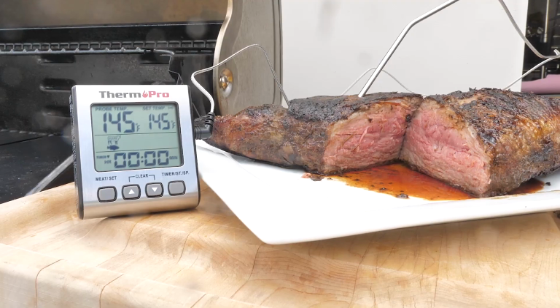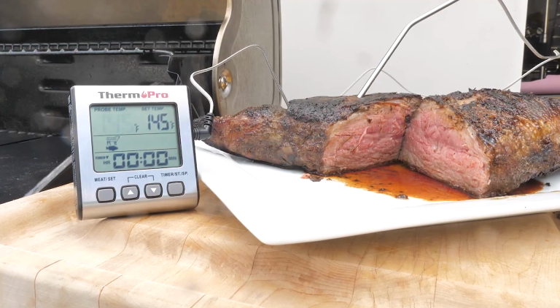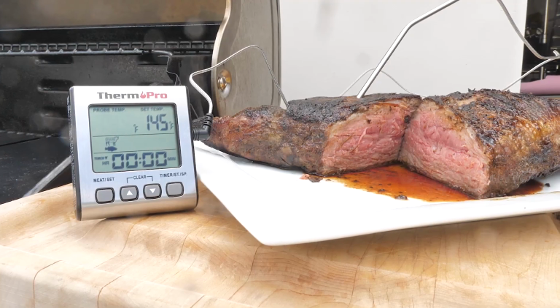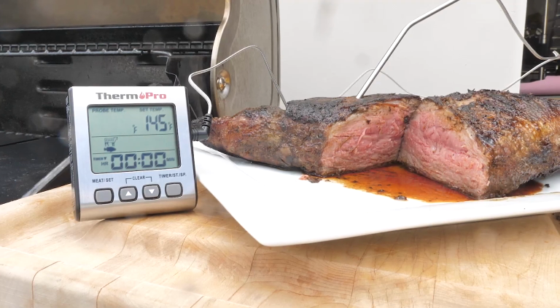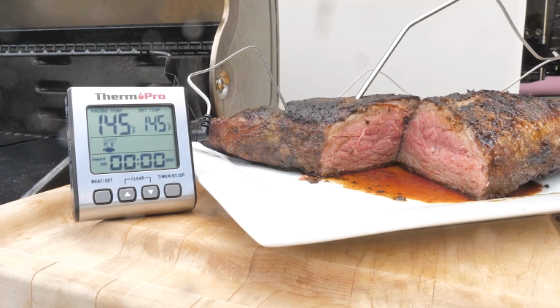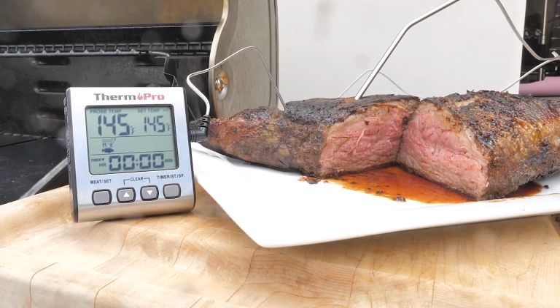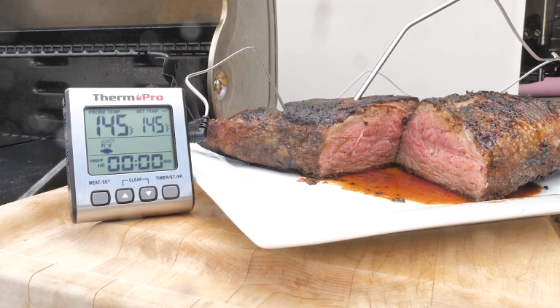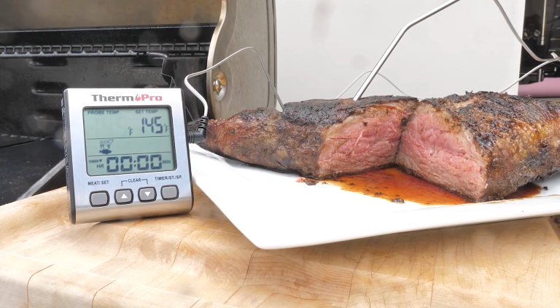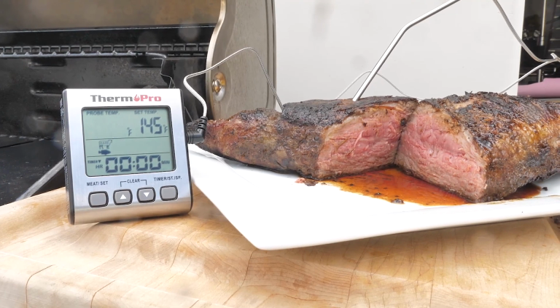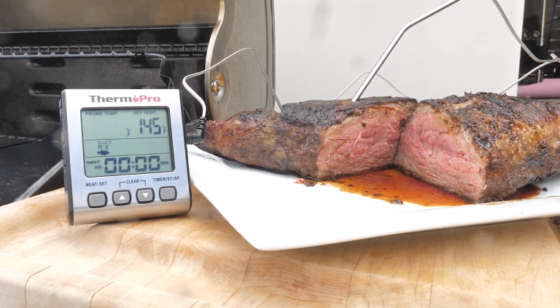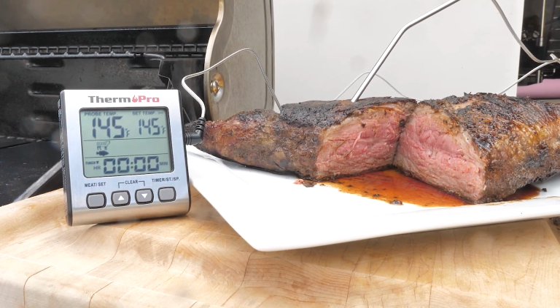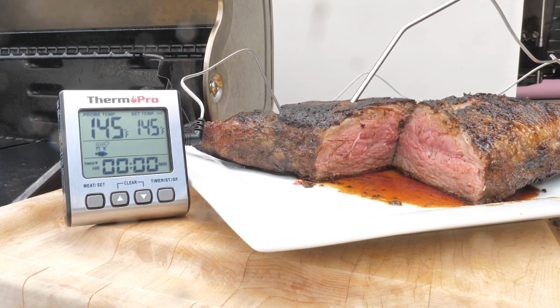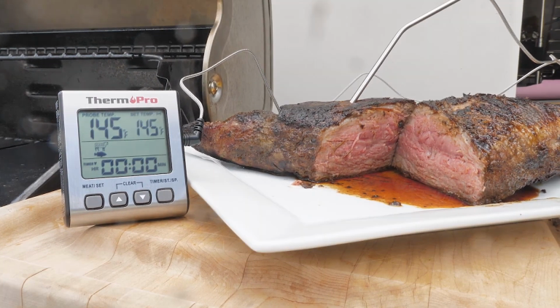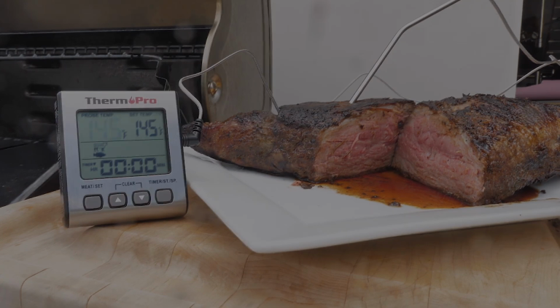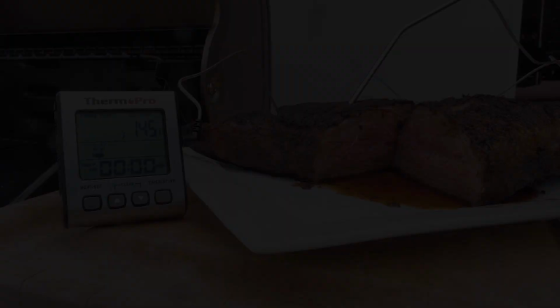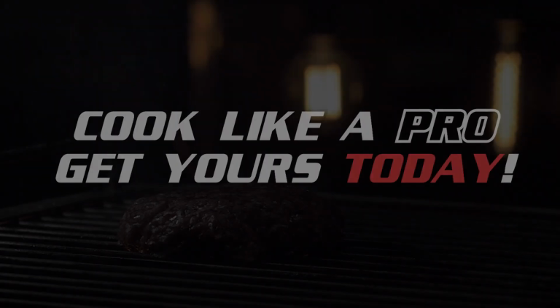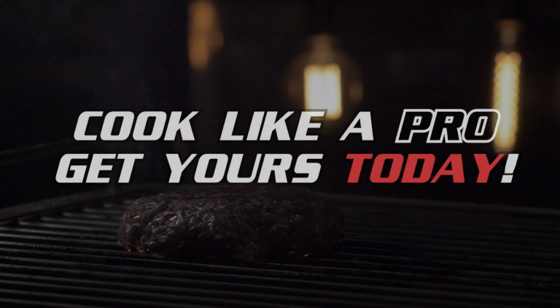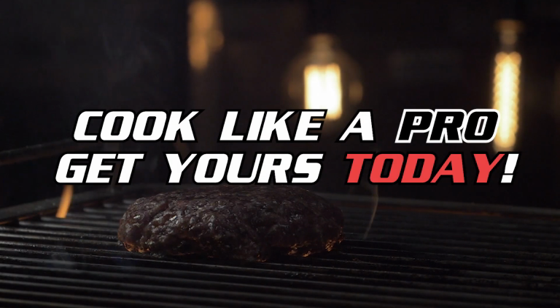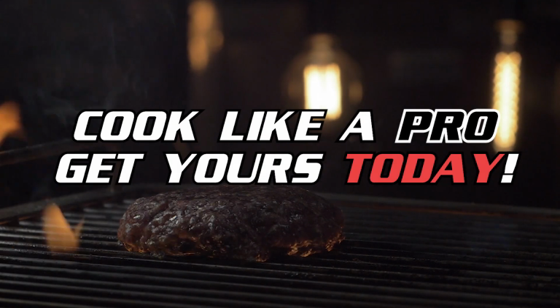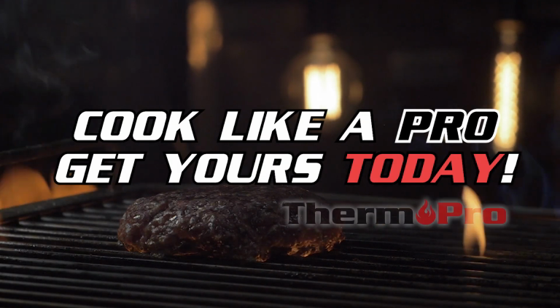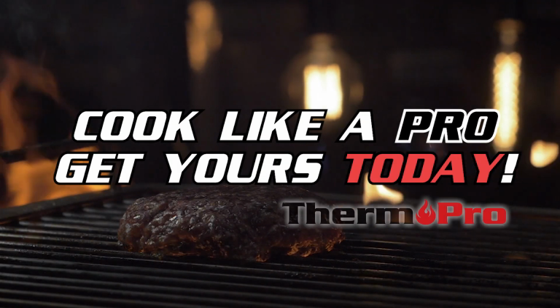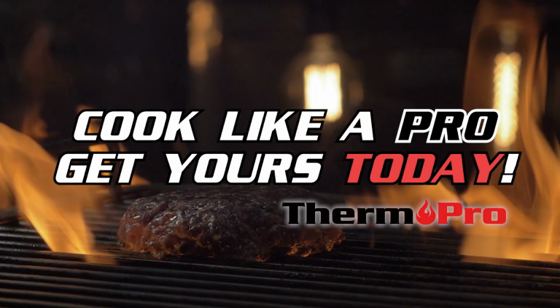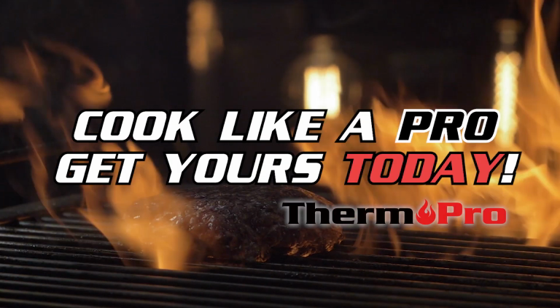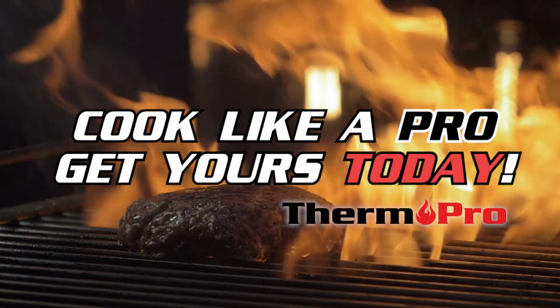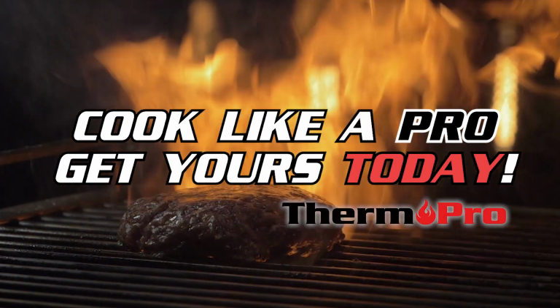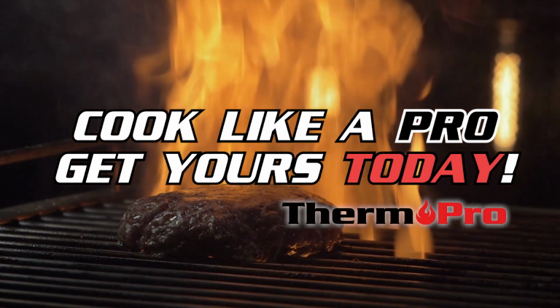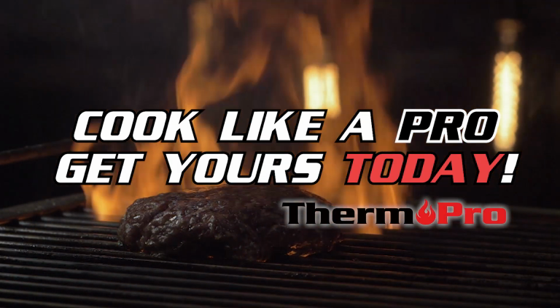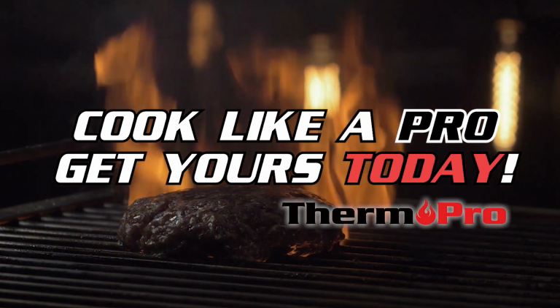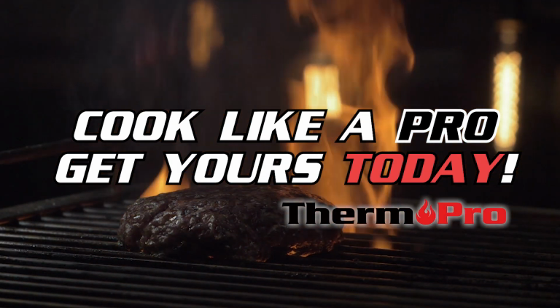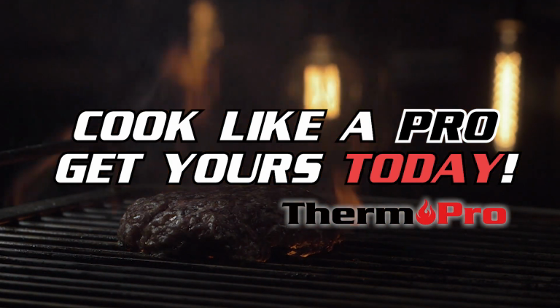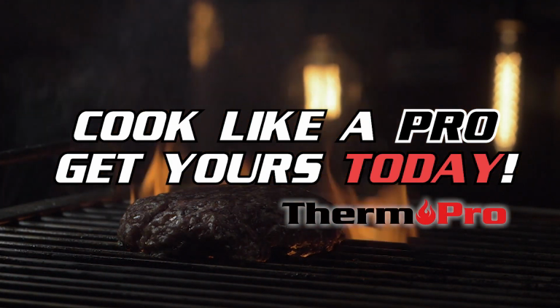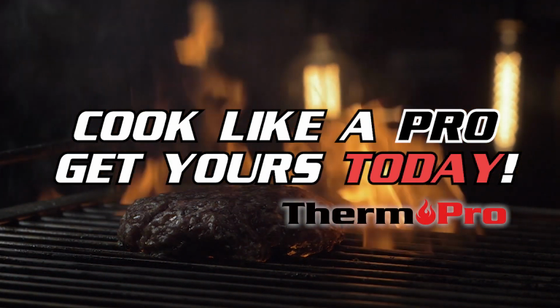Cook better, cook smarter. The Smart Cooking Digital Meat Thermometer from ThermoPro.